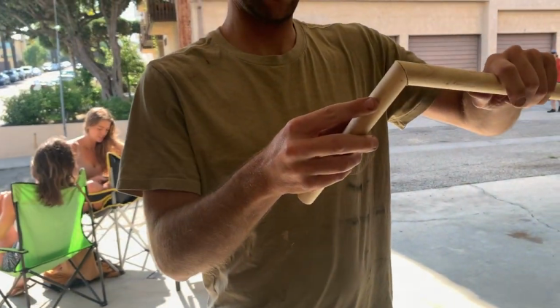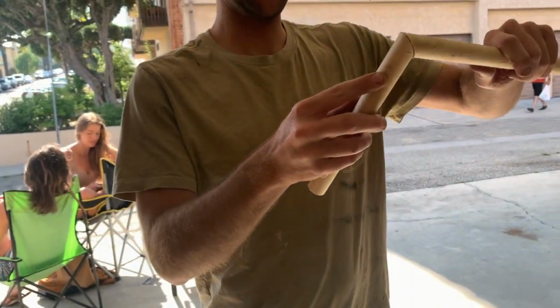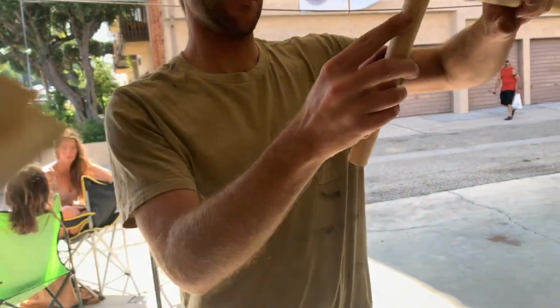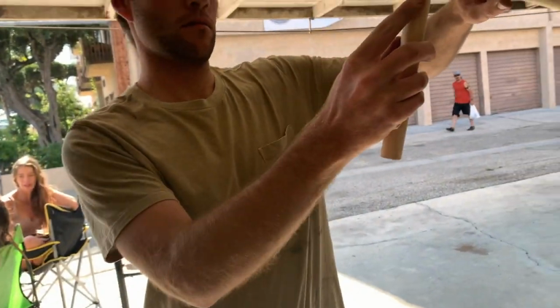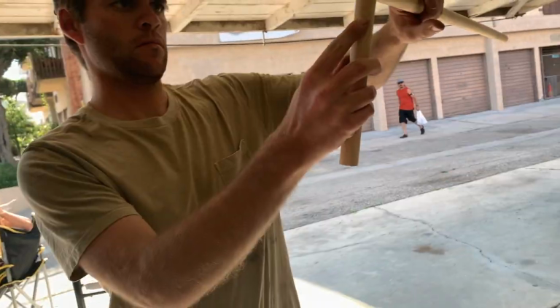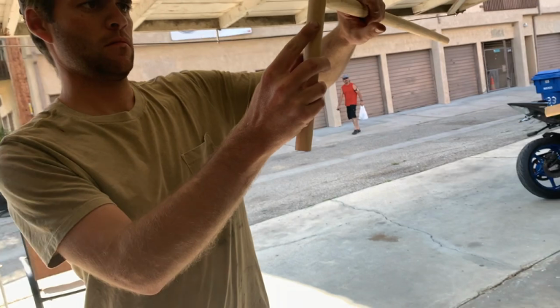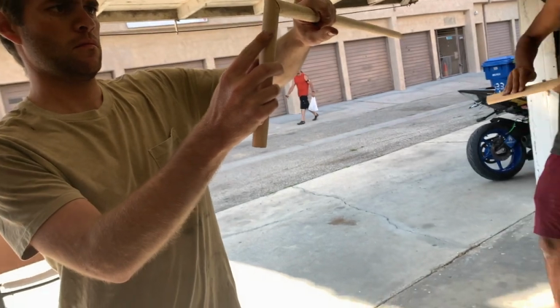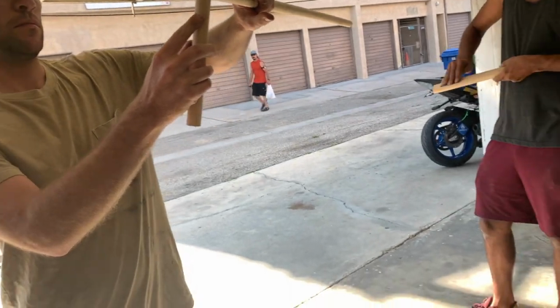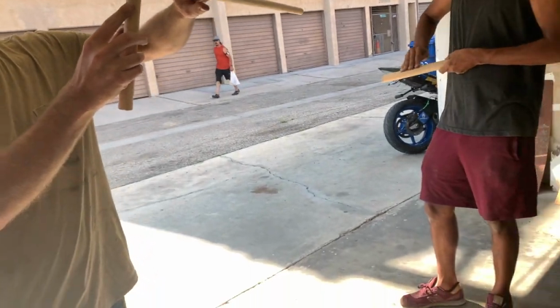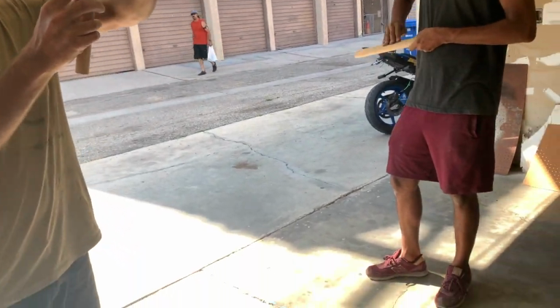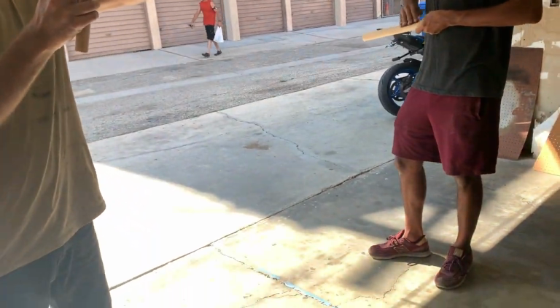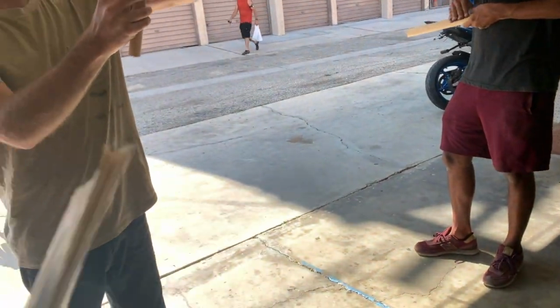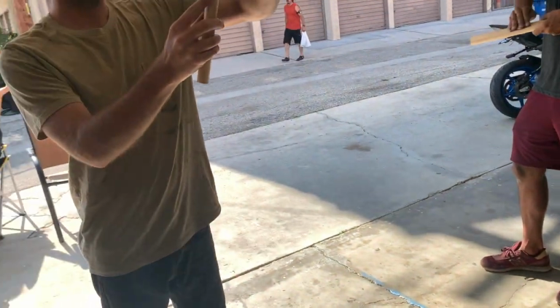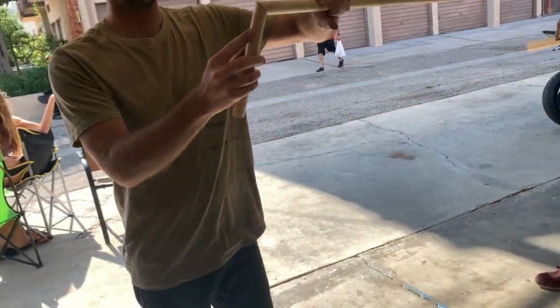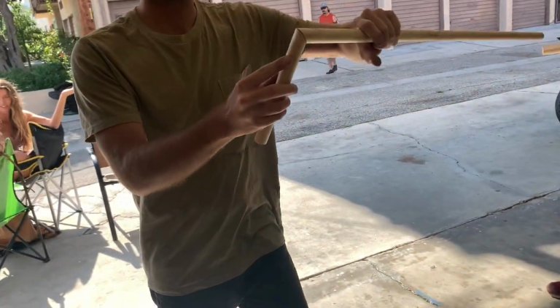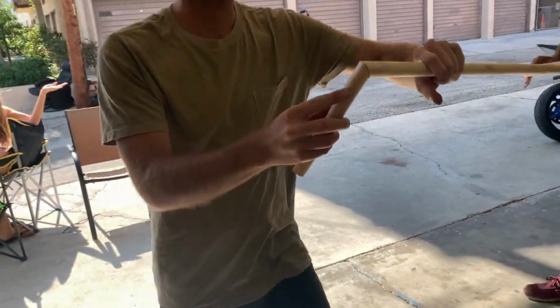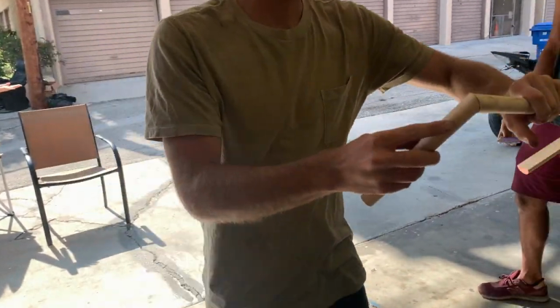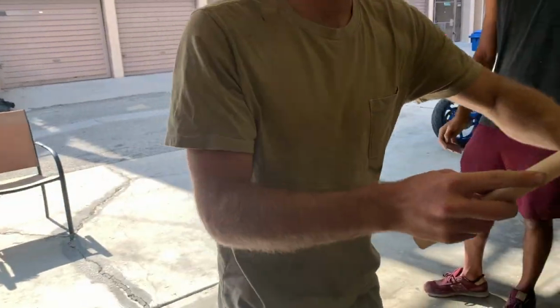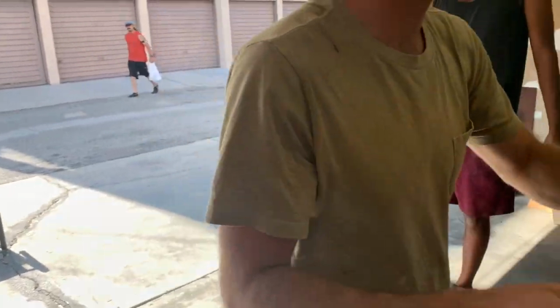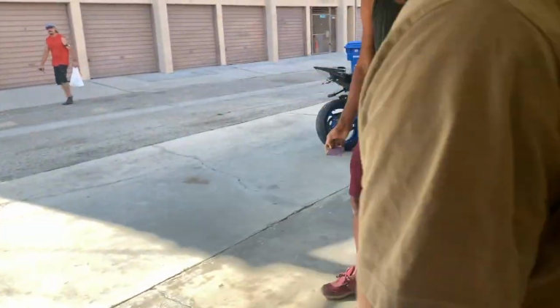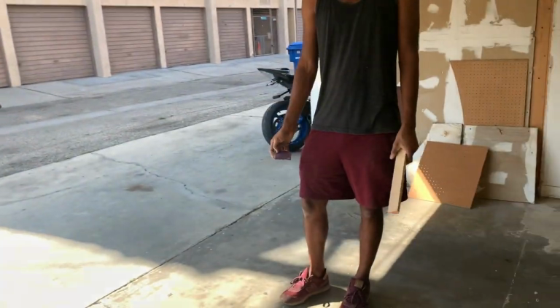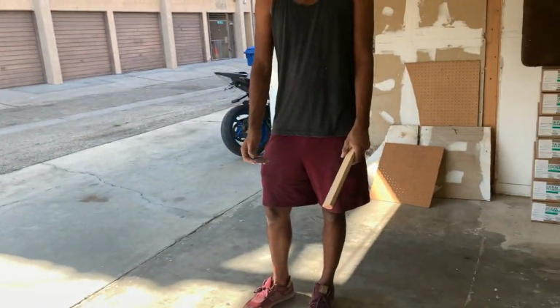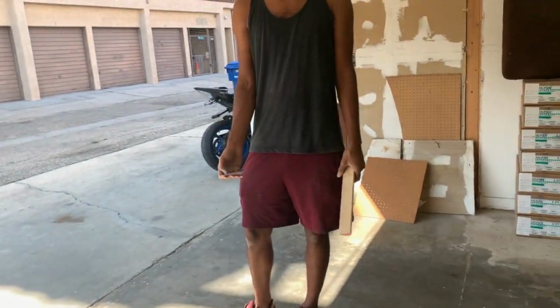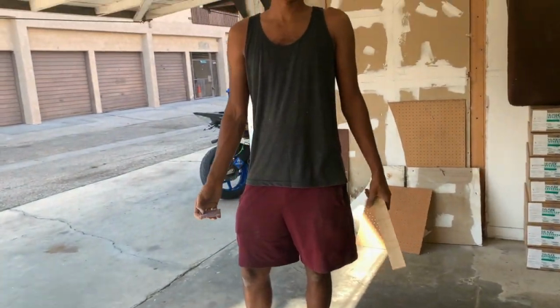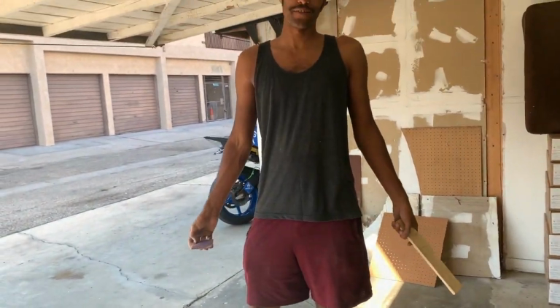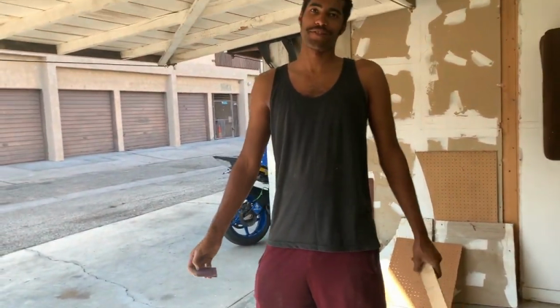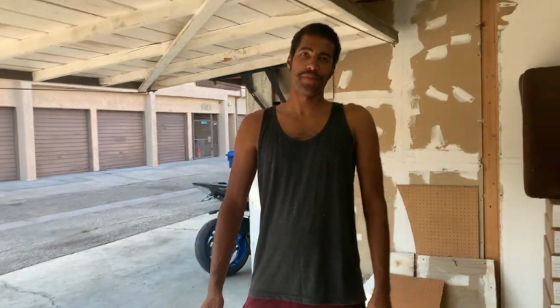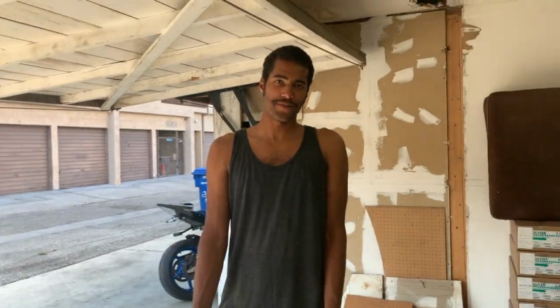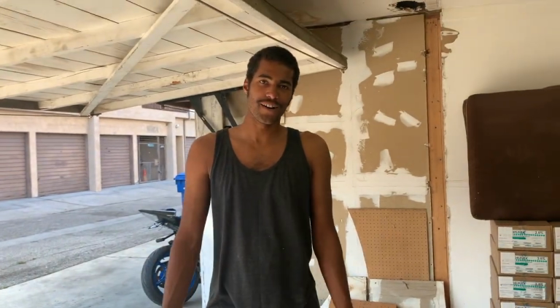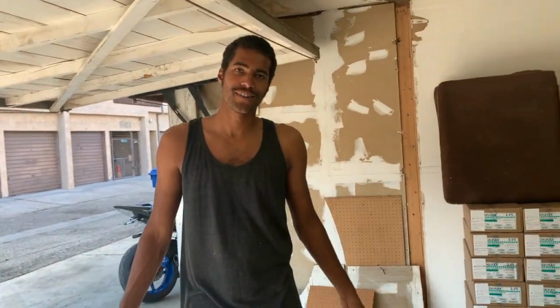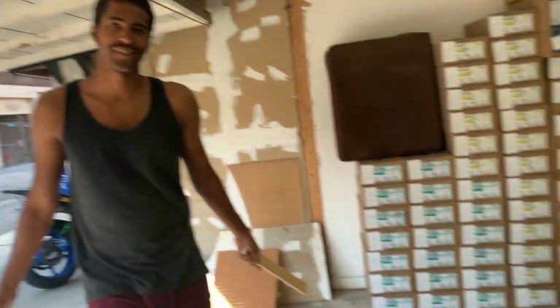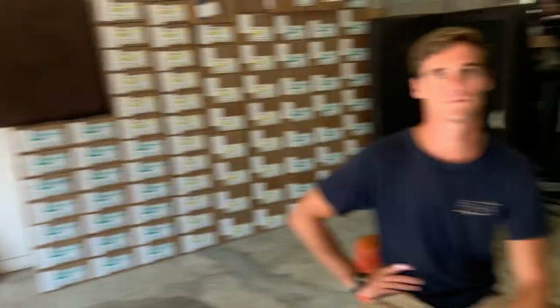If someone doesn't have a bandsaw, would they be able to make this perch? Yeah. They can just use a regular saw? Yeah.